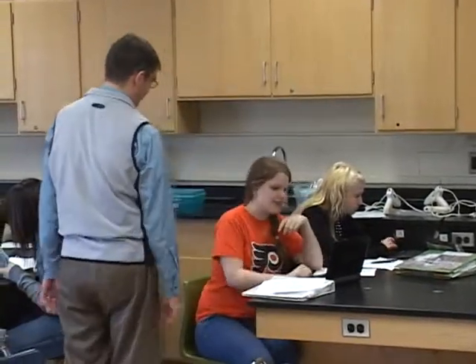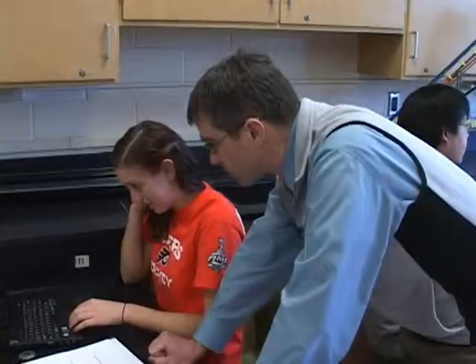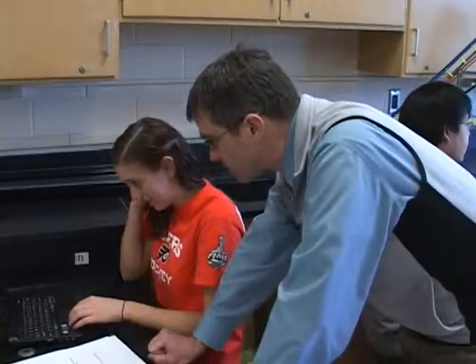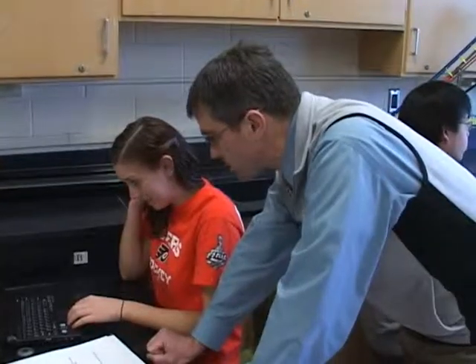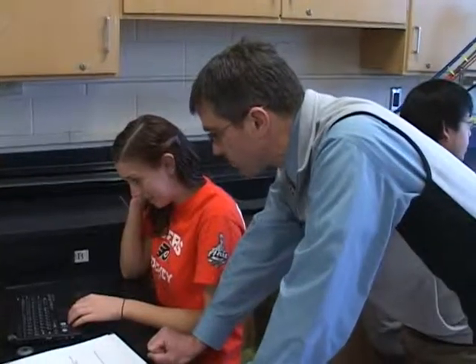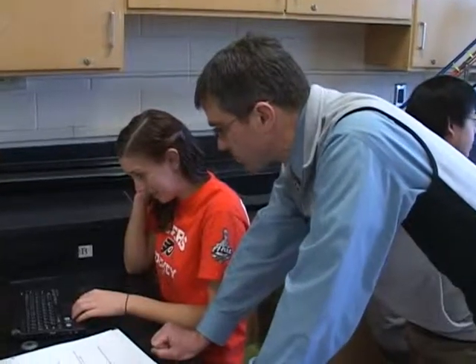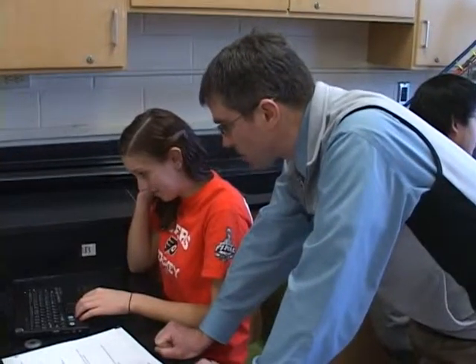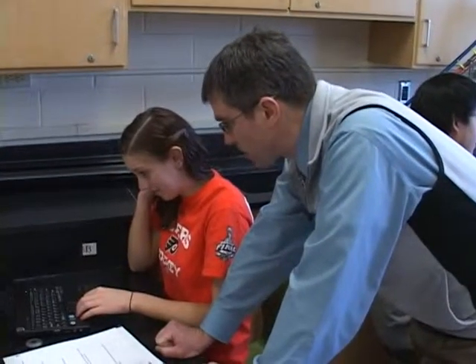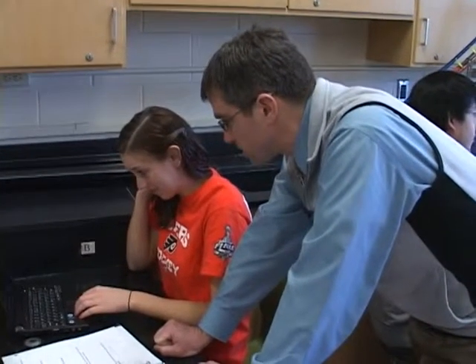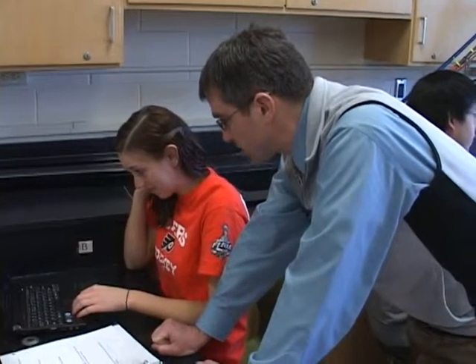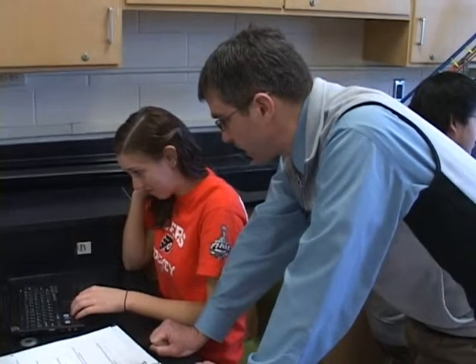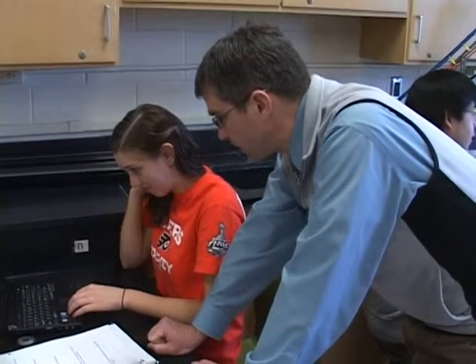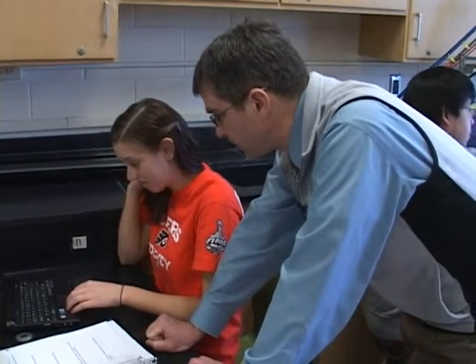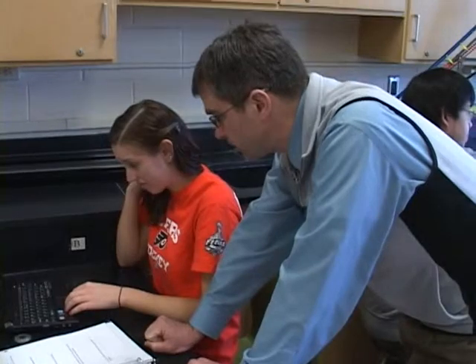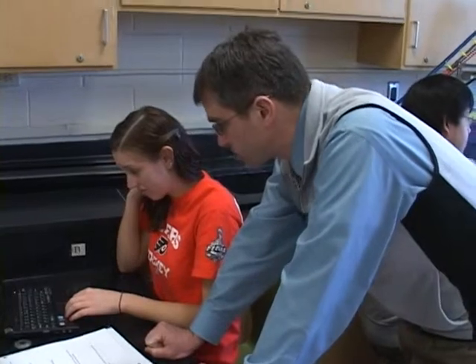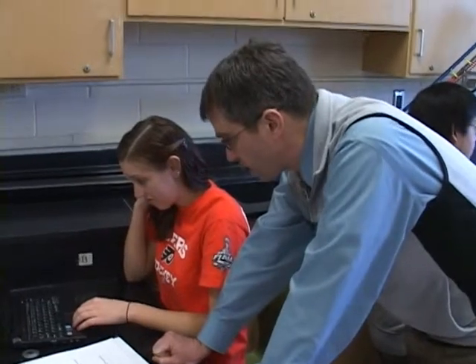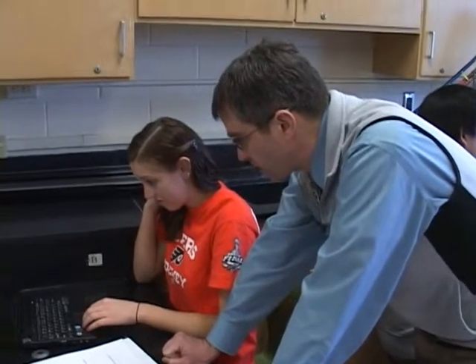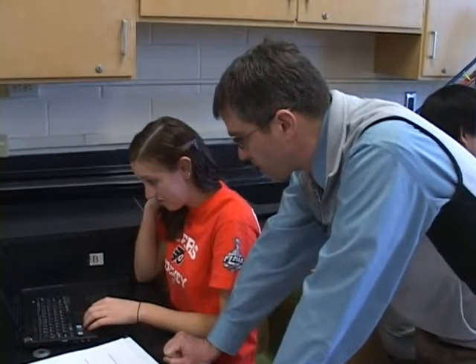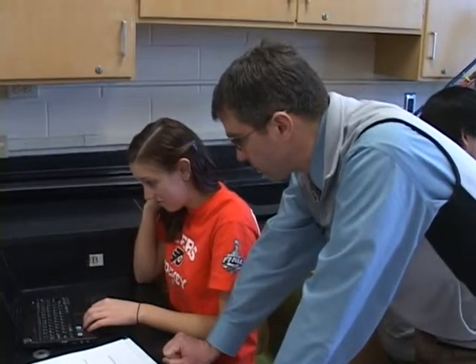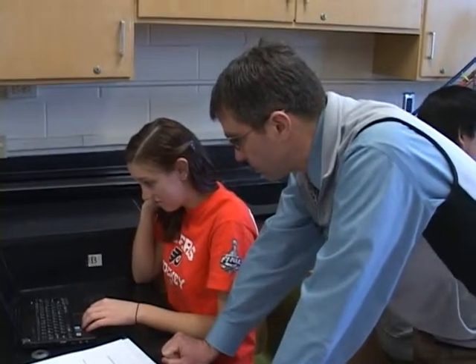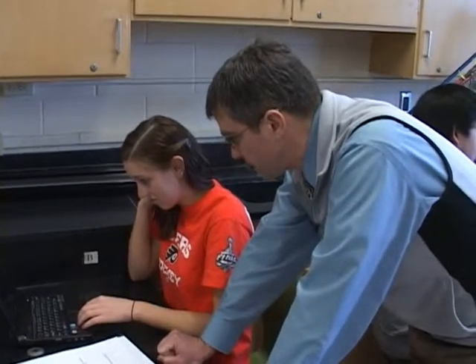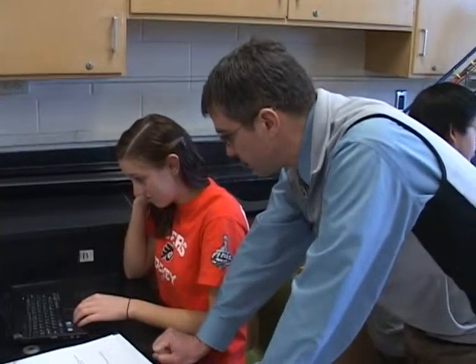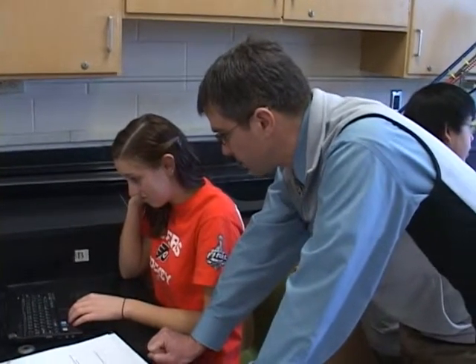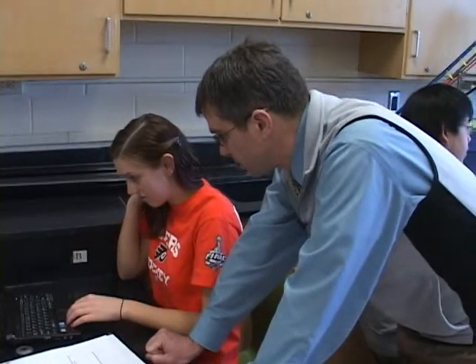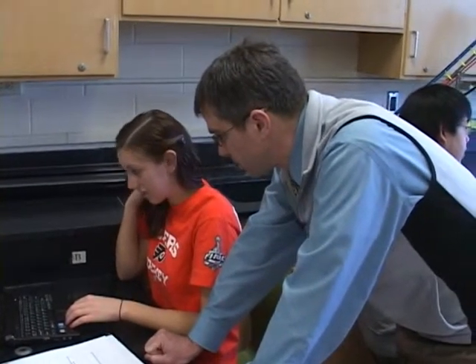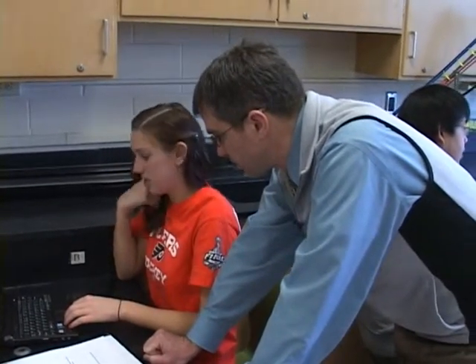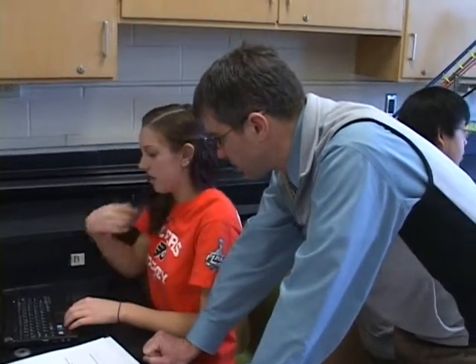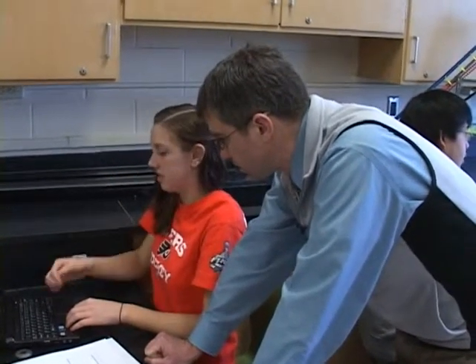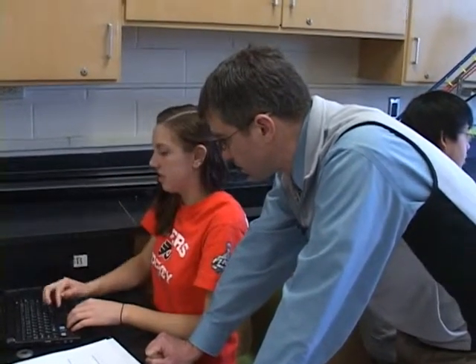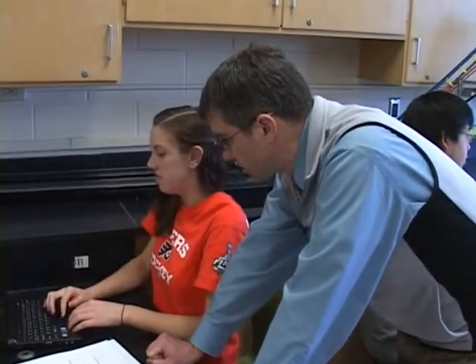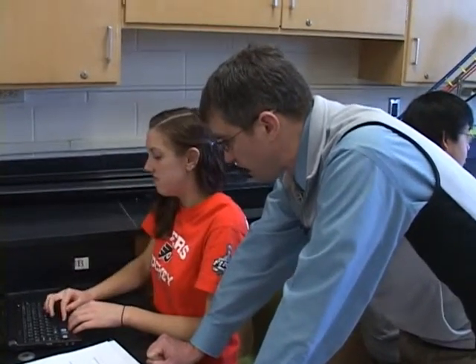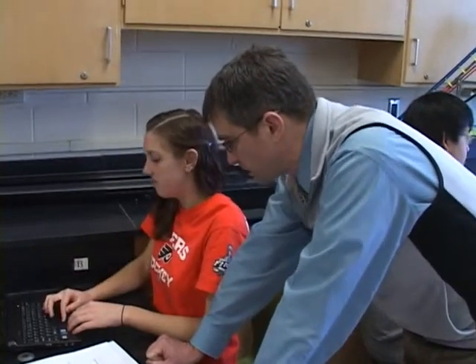Teaching is now an interactive craft where students and teachers engage in the learning process.